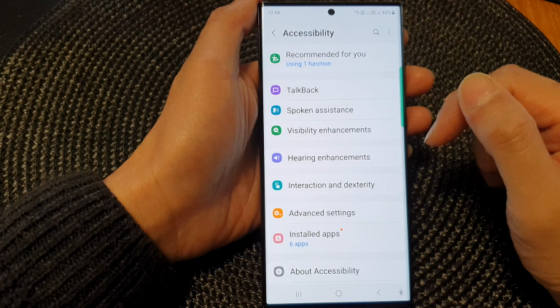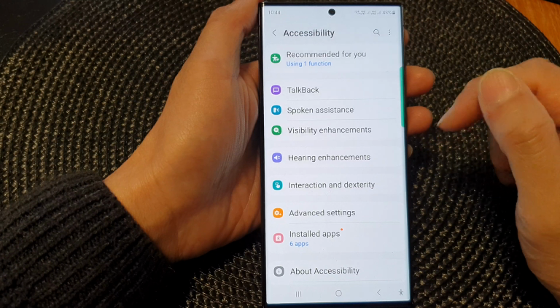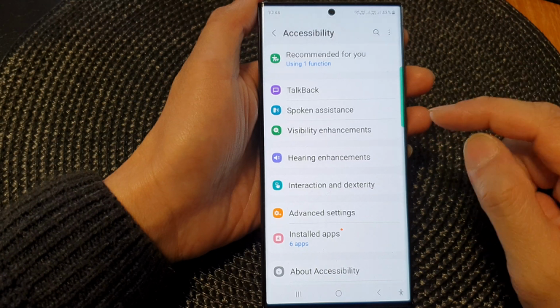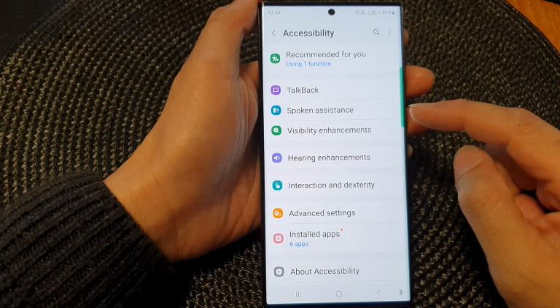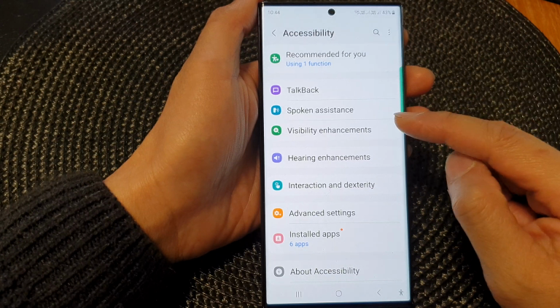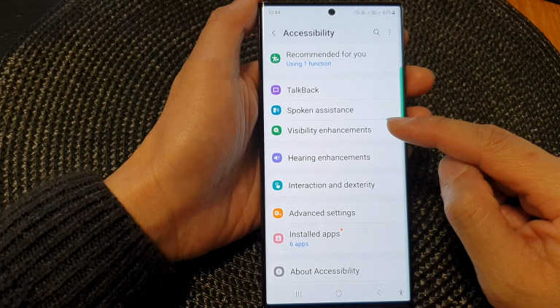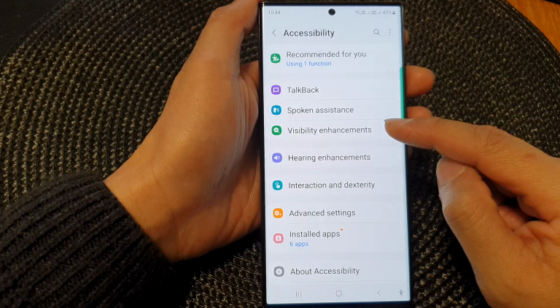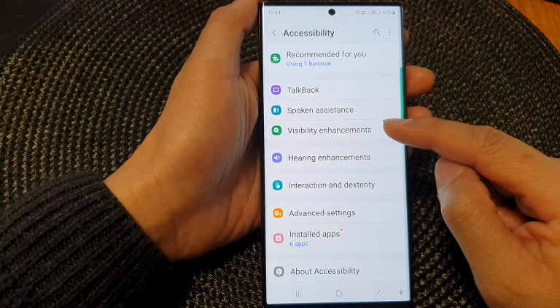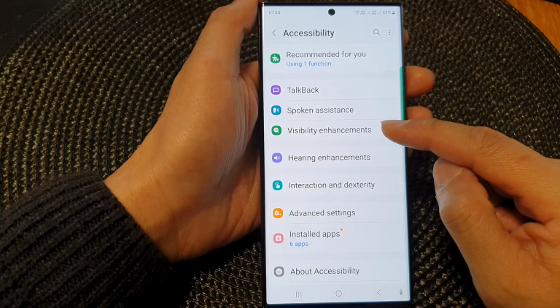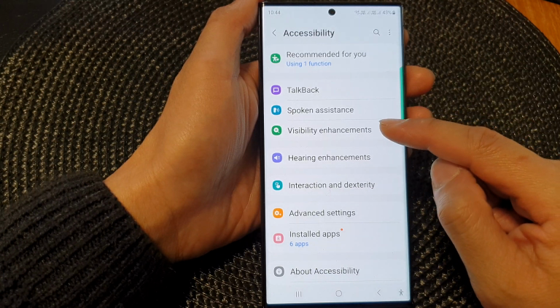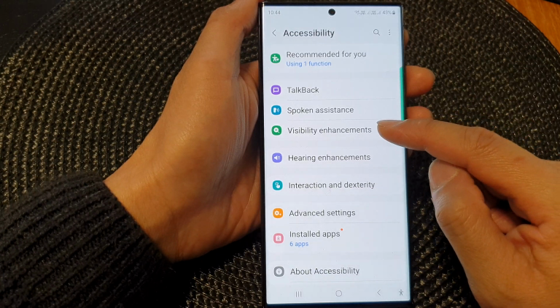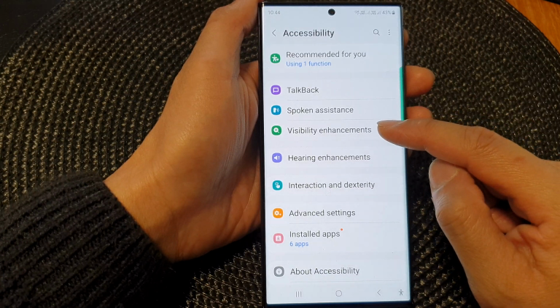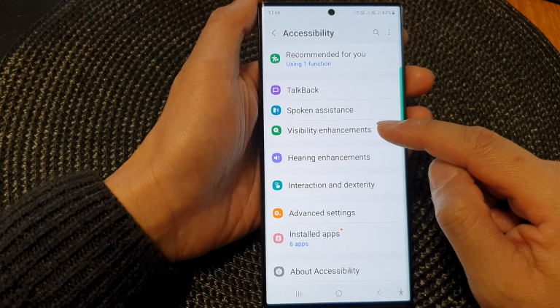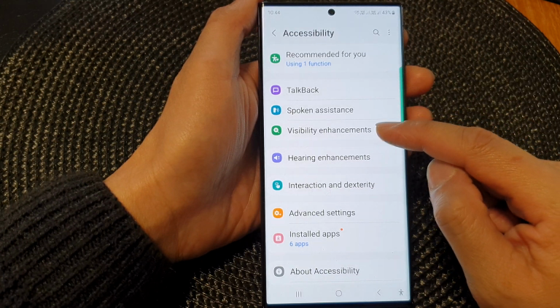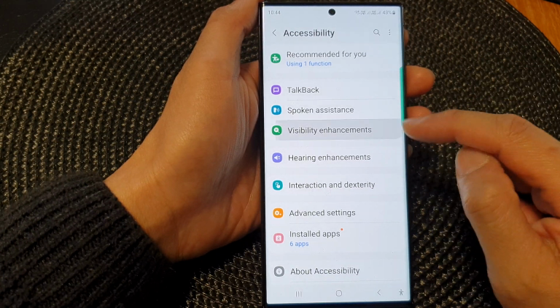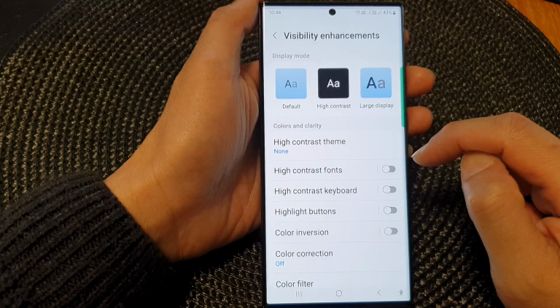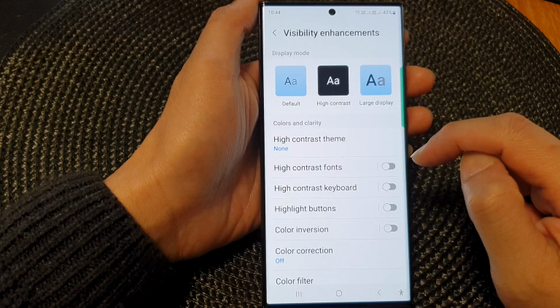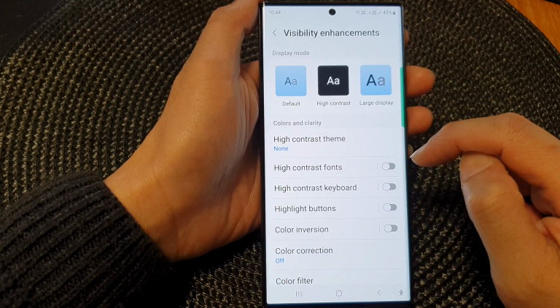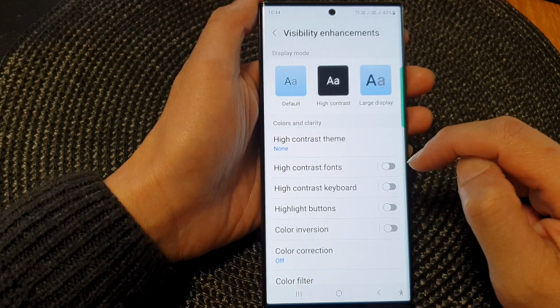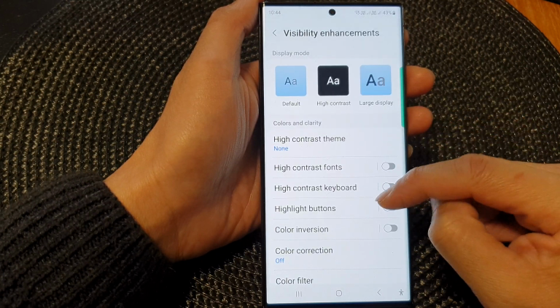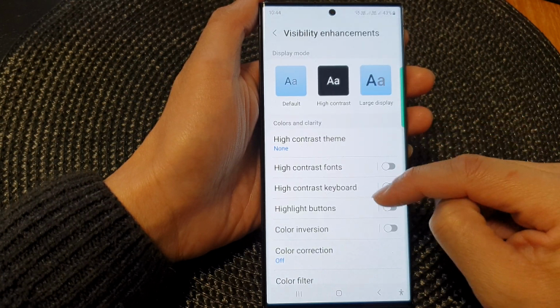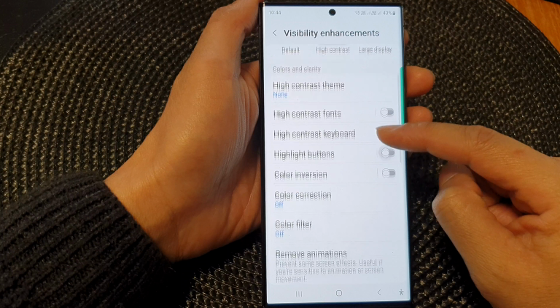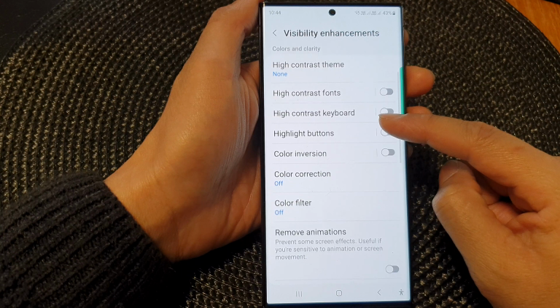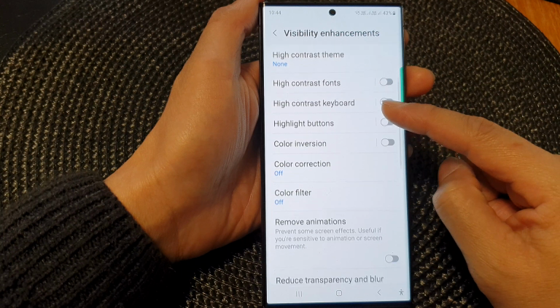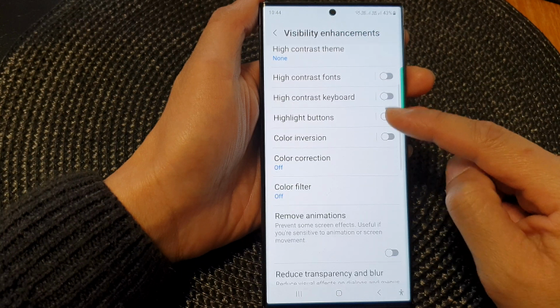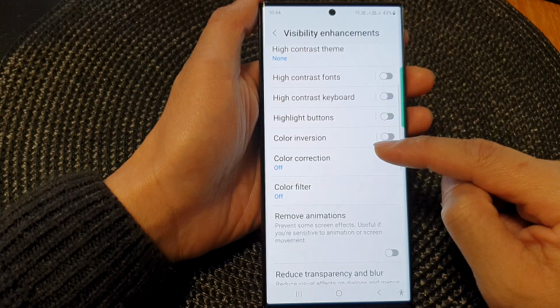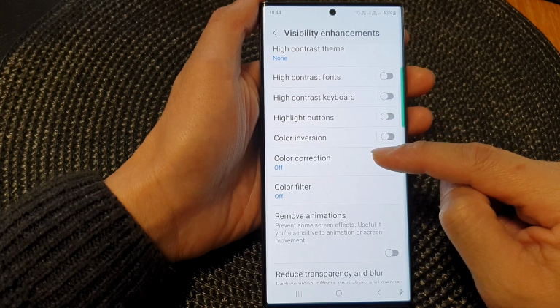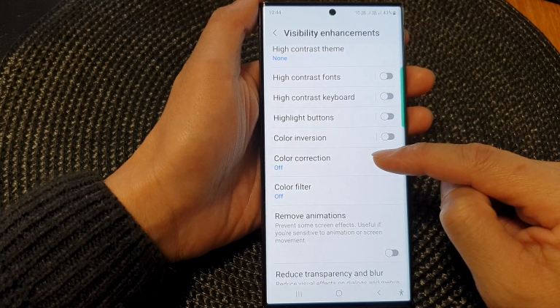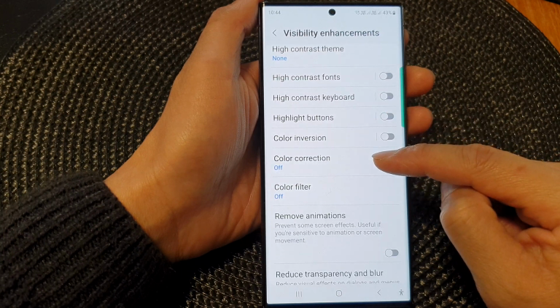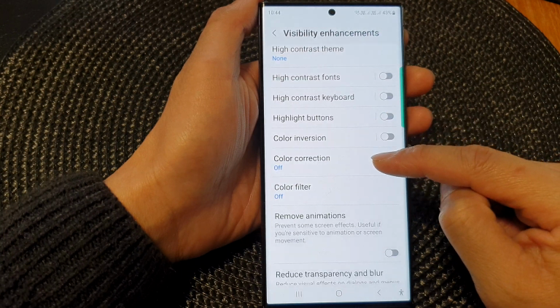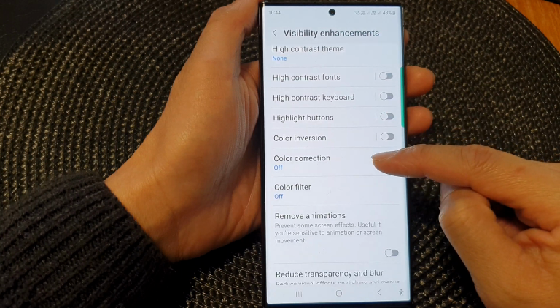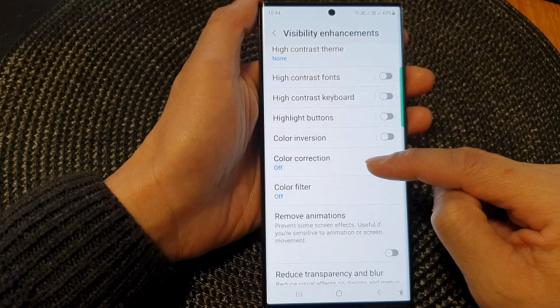Now in here, tap on Visibility Enhancements. Then scroll down and tap on Color Correction.